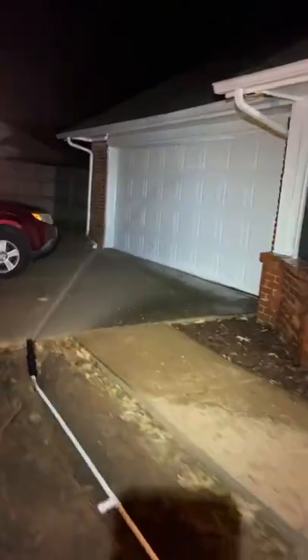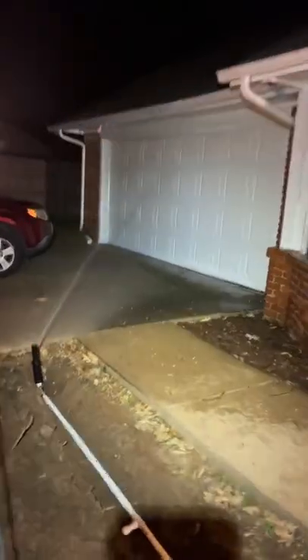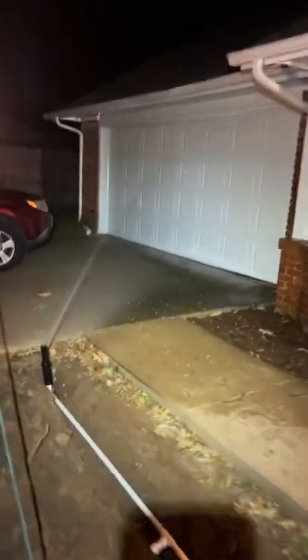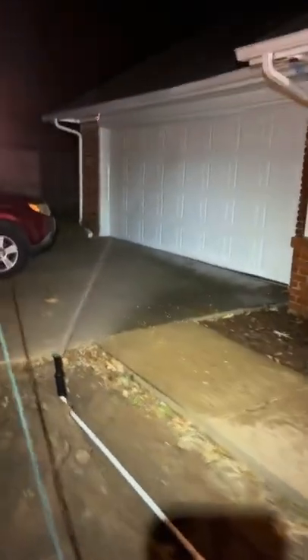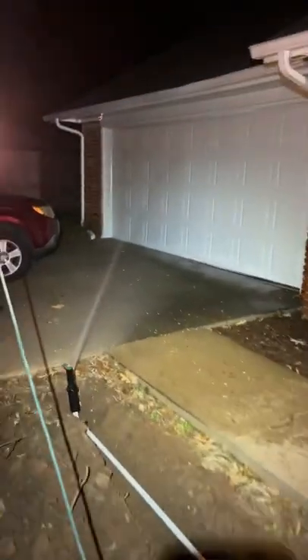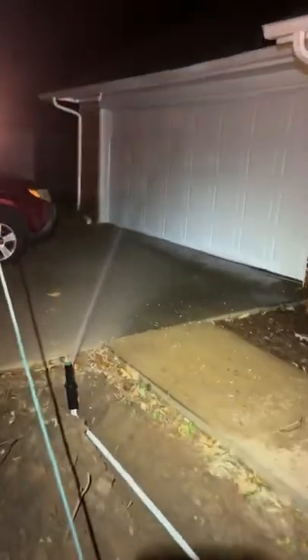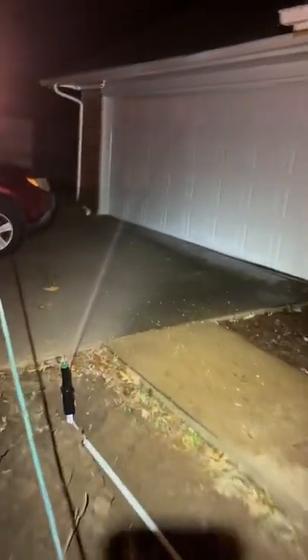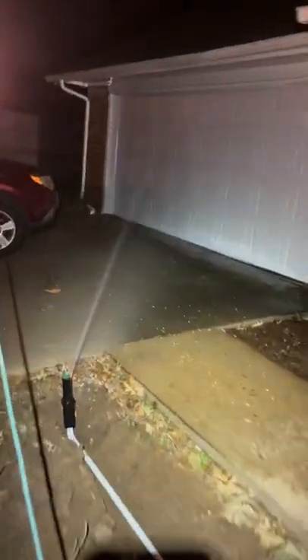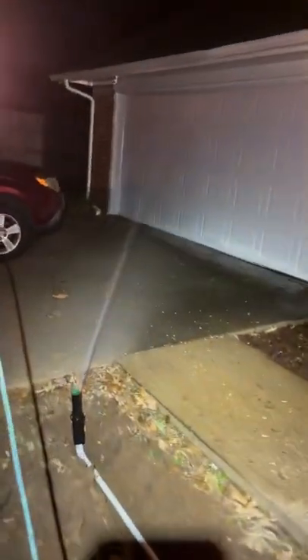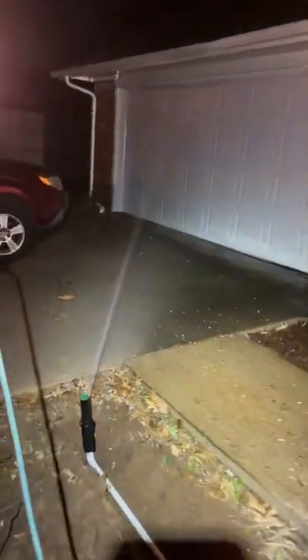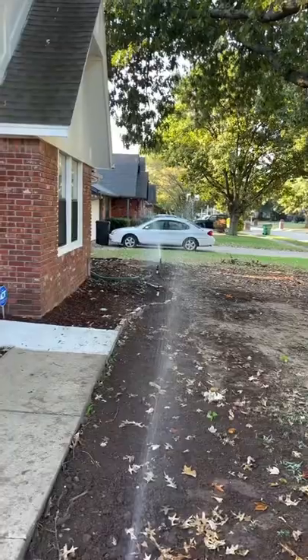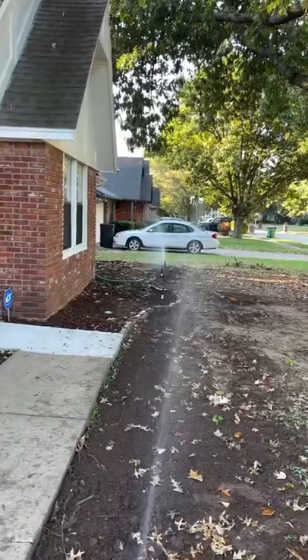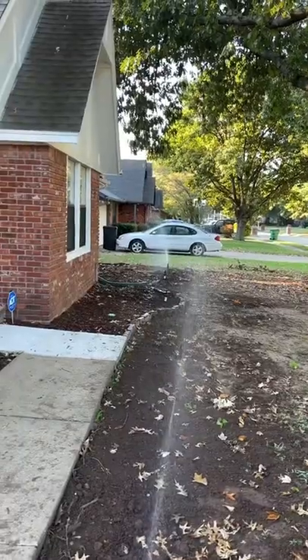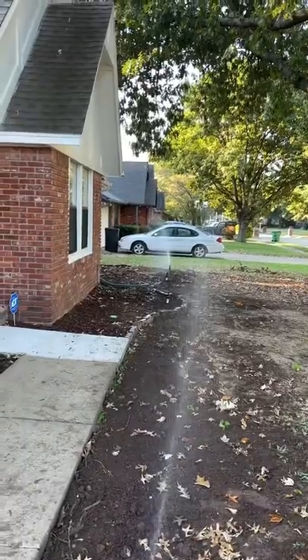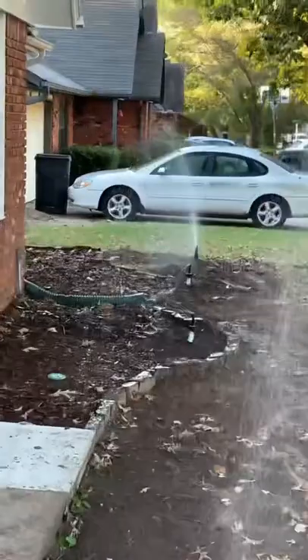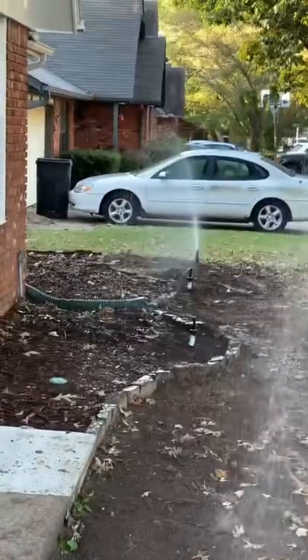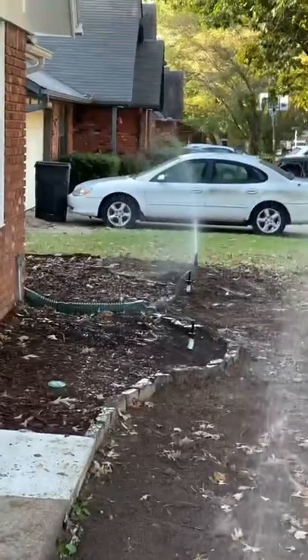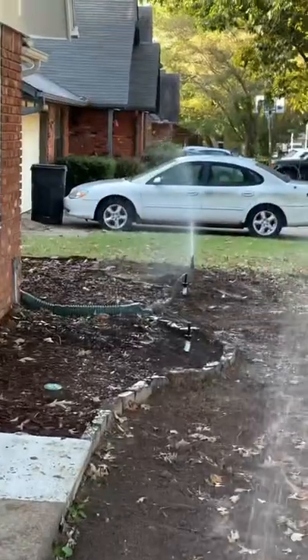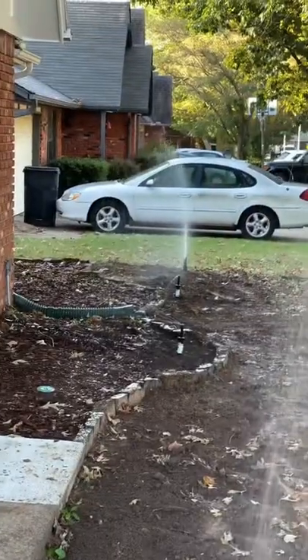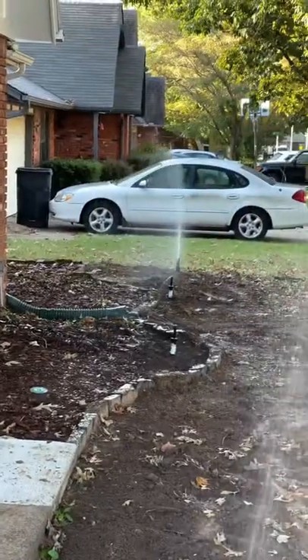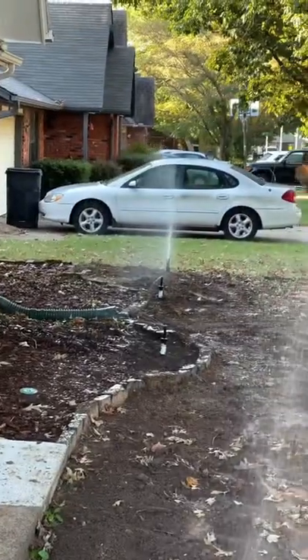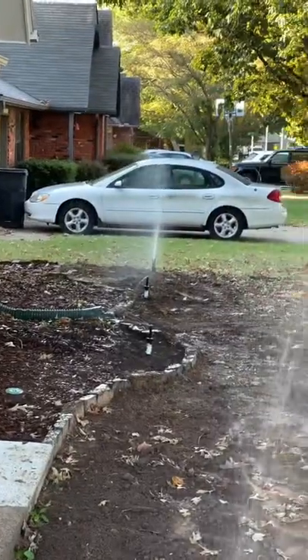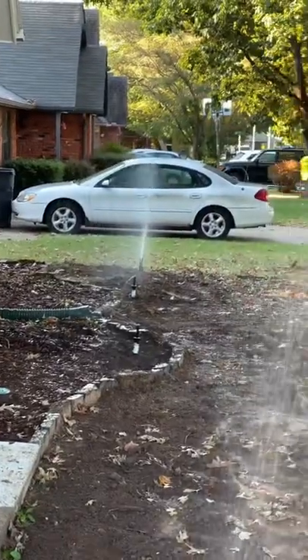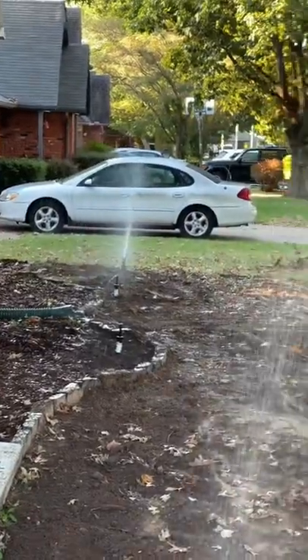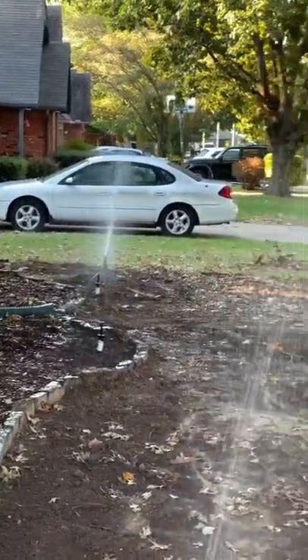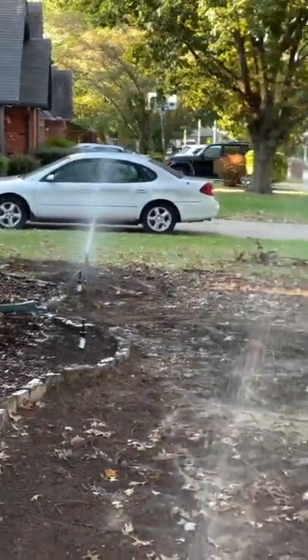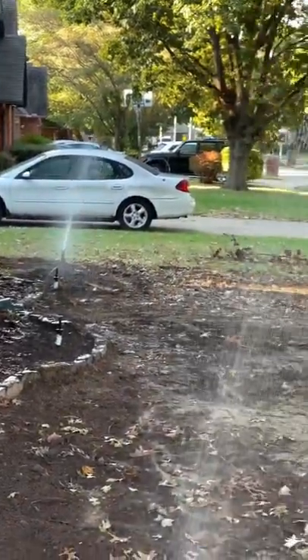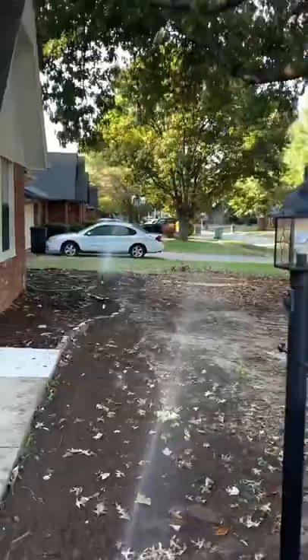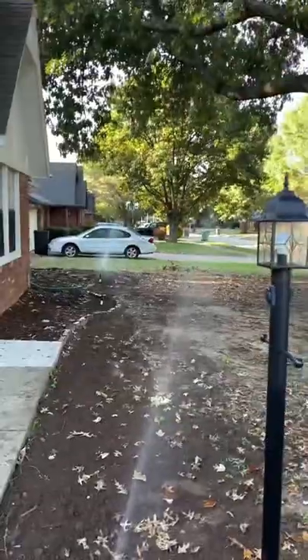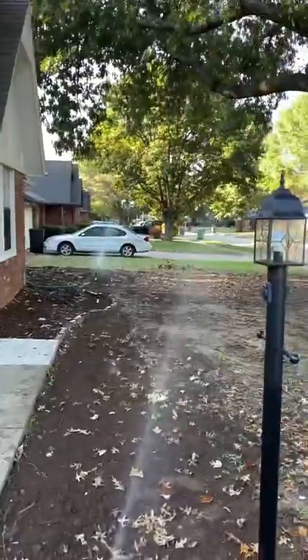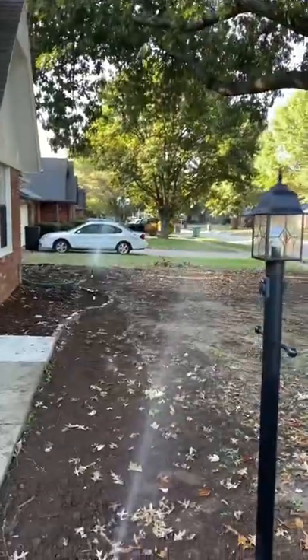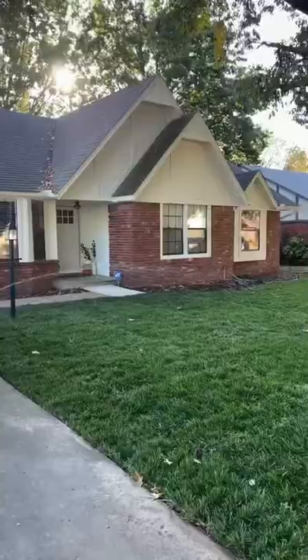I buried all the pipe and pointed the sprinkler heads in the right direction, and then it was time to install fescue sod because my yard is primarily in the shade.